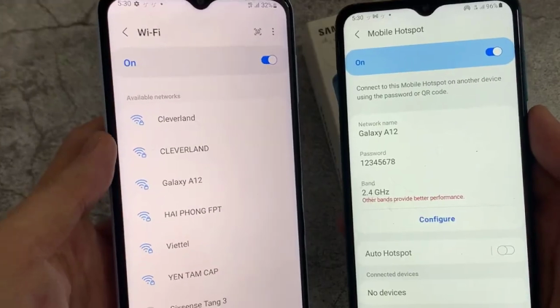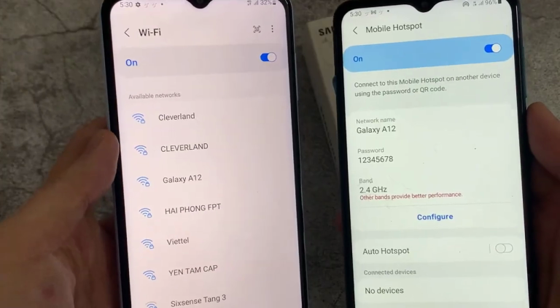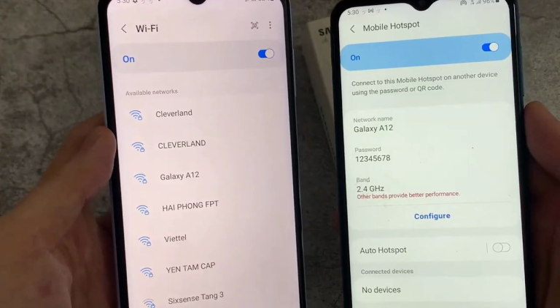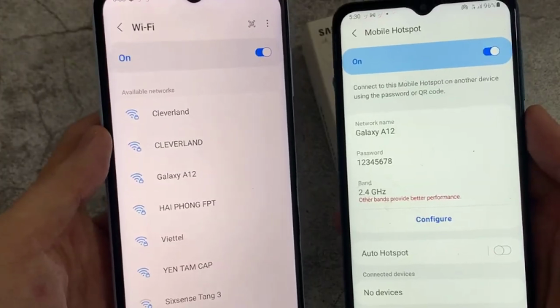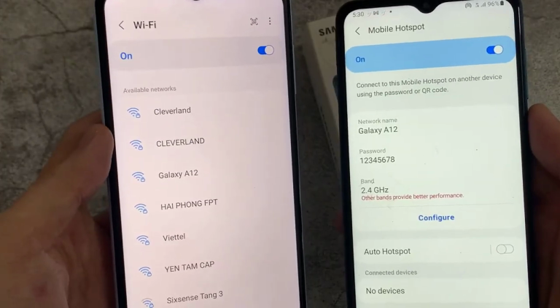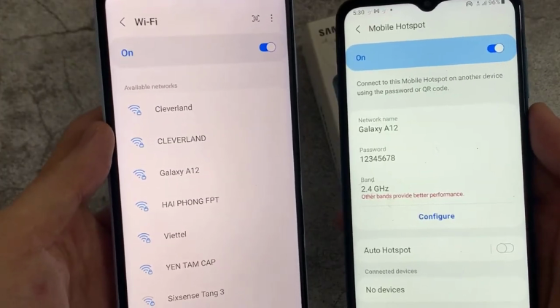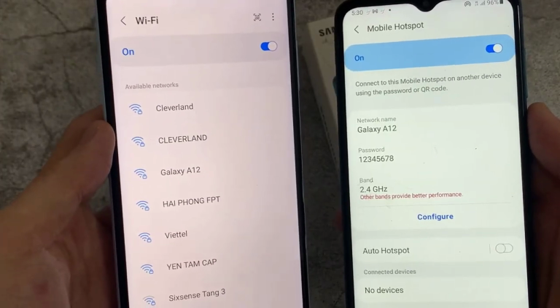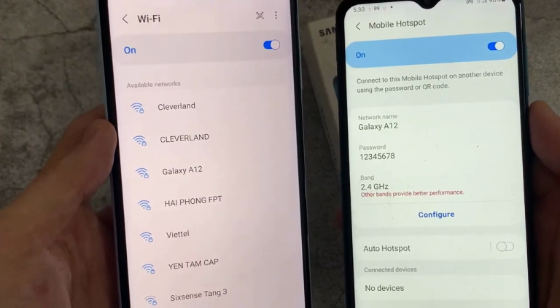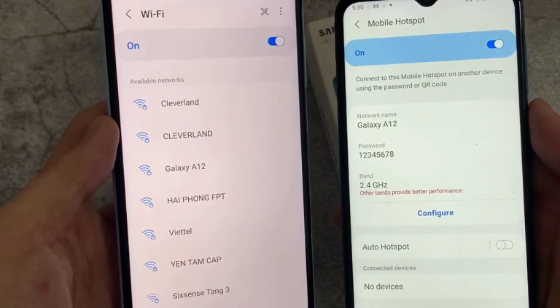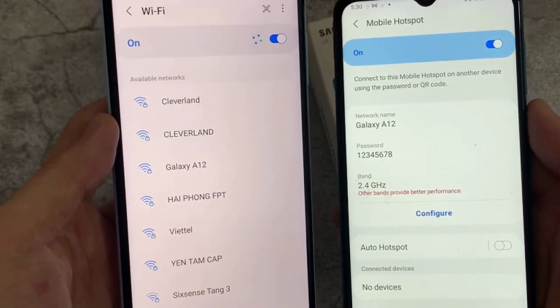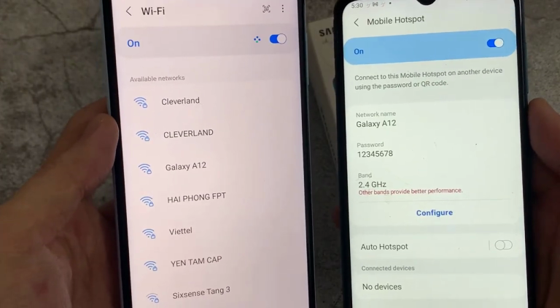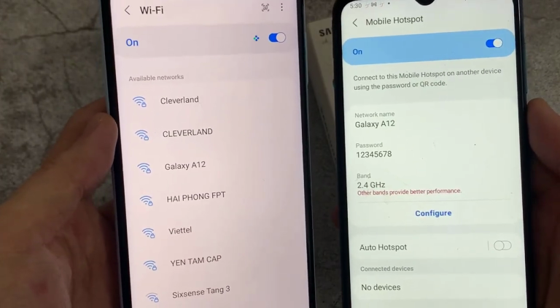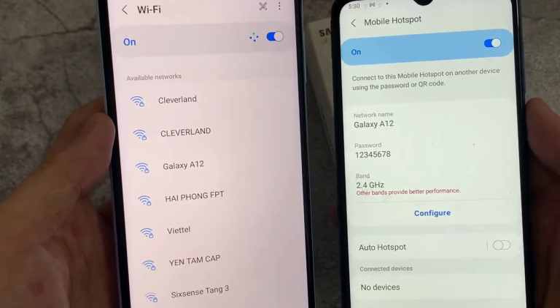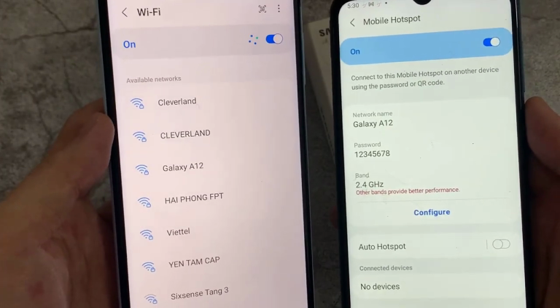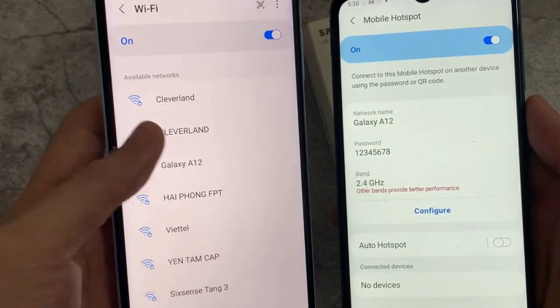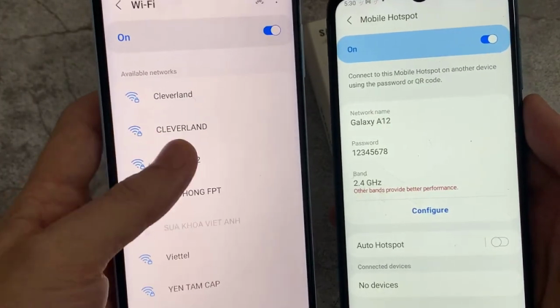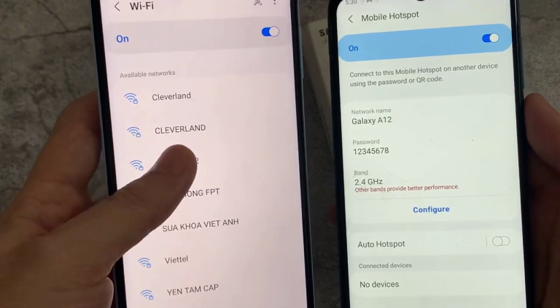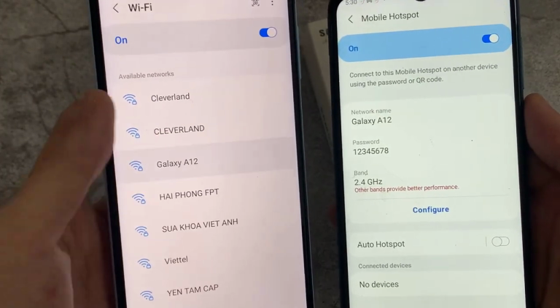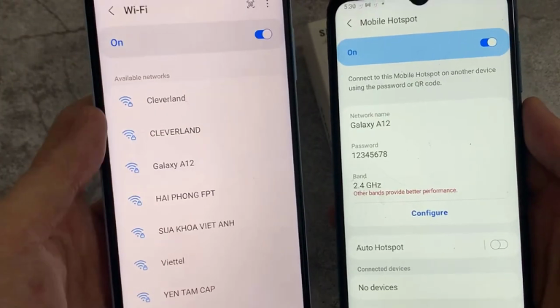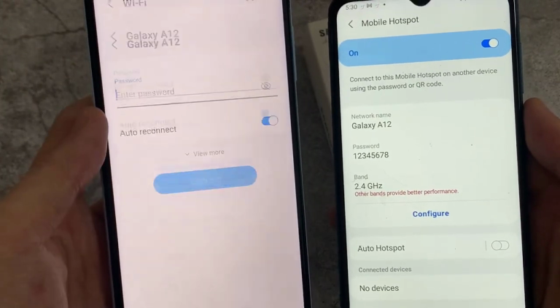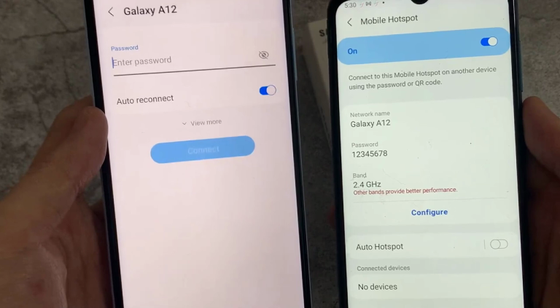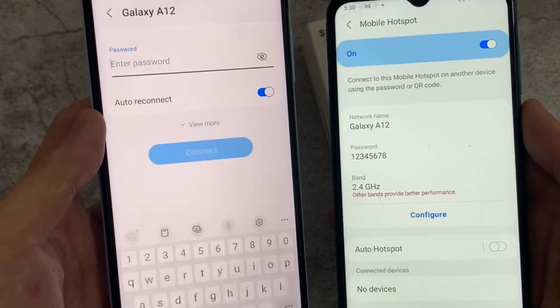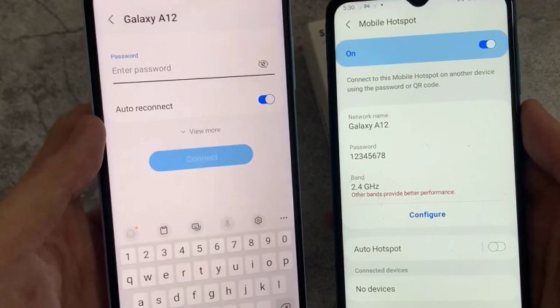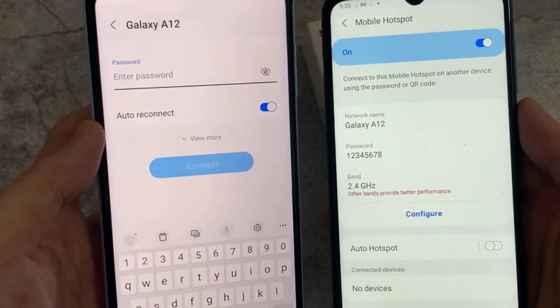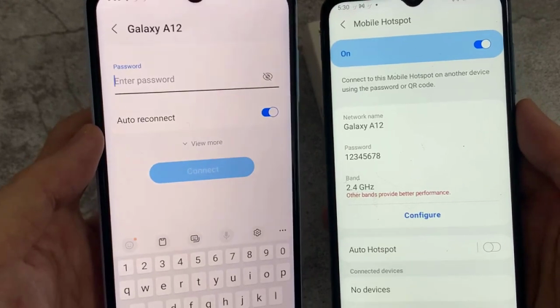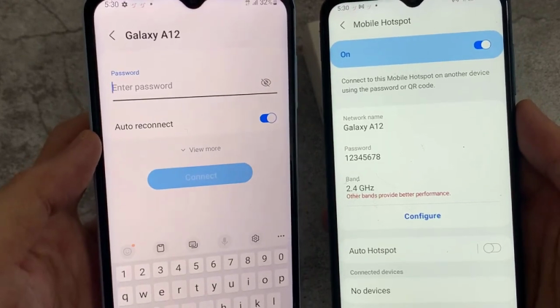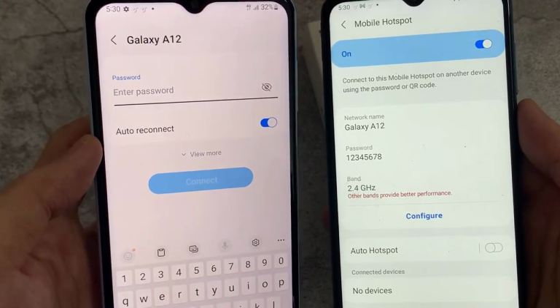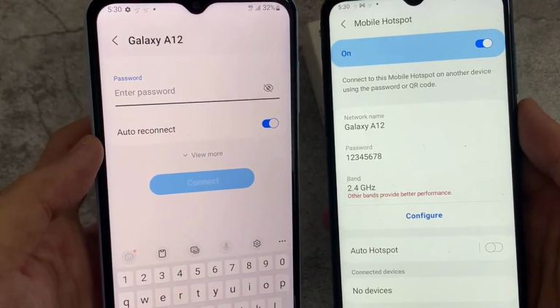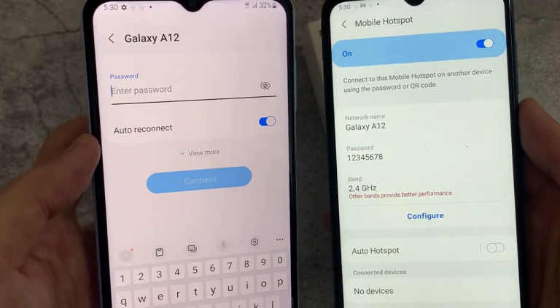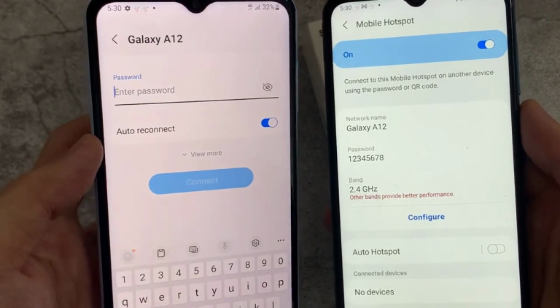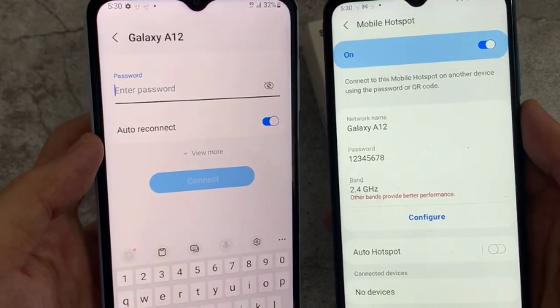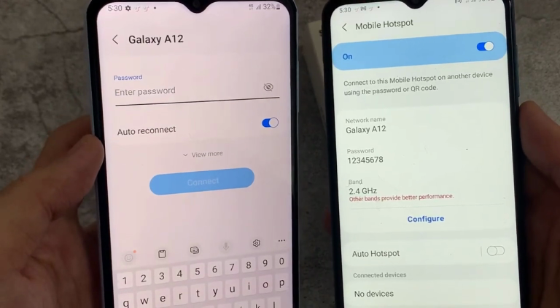Enable Mobile Hotspot. The Samsung Galaxy A13 has now been configured for use as a Wi-Fi hotspot.